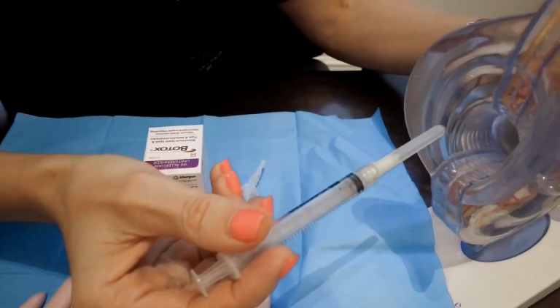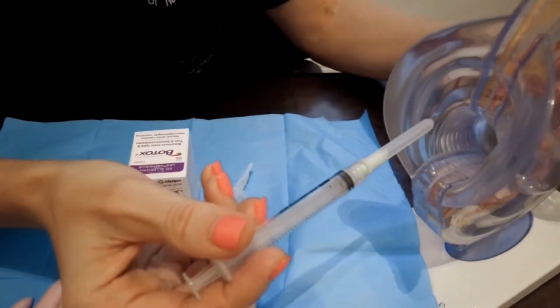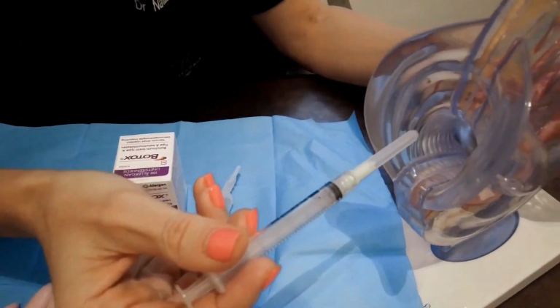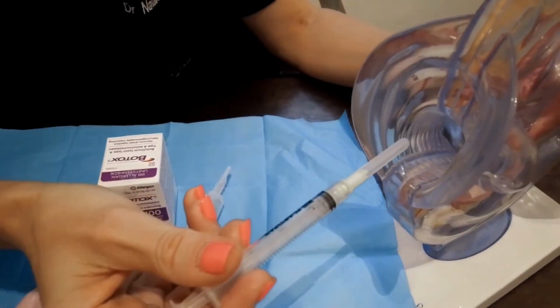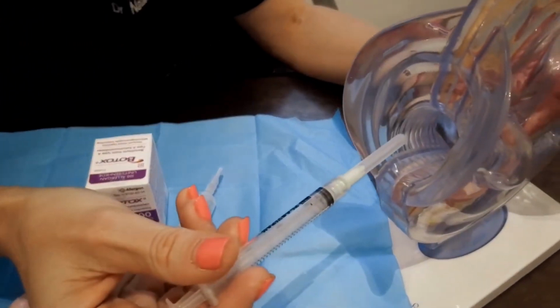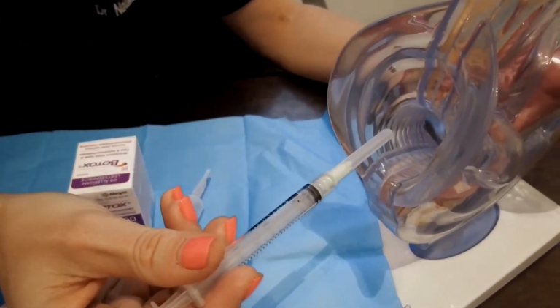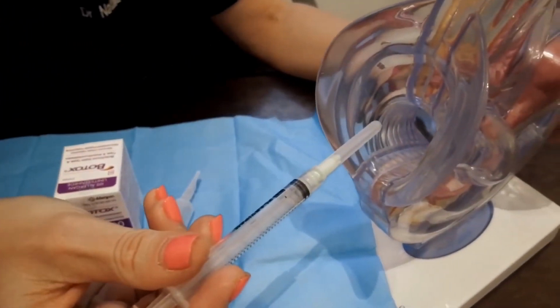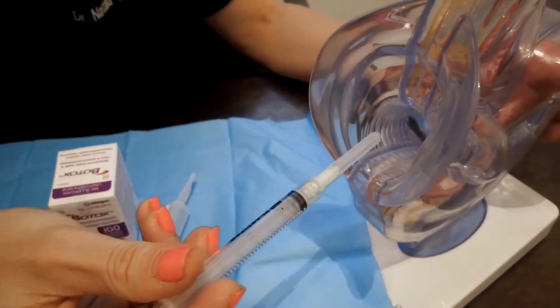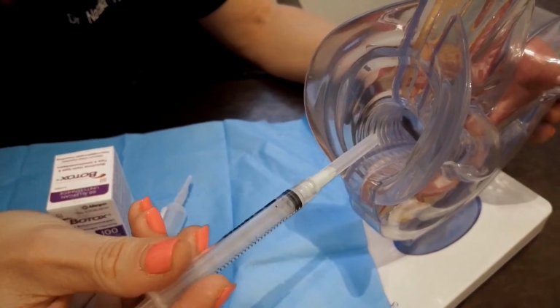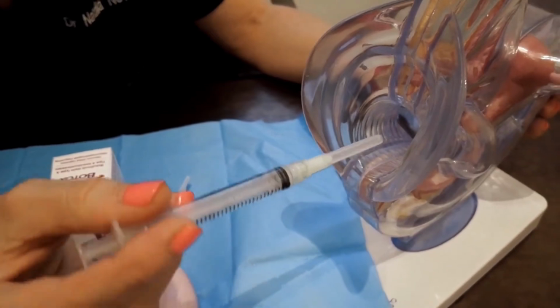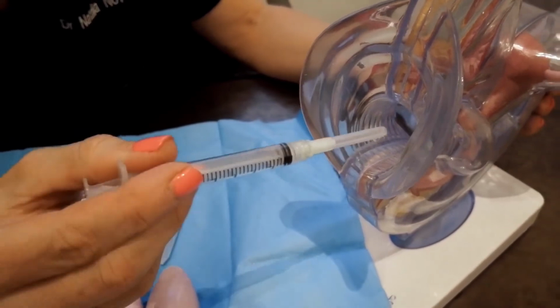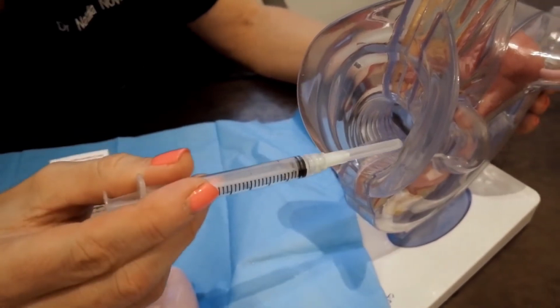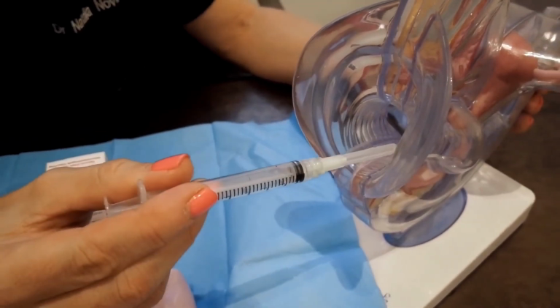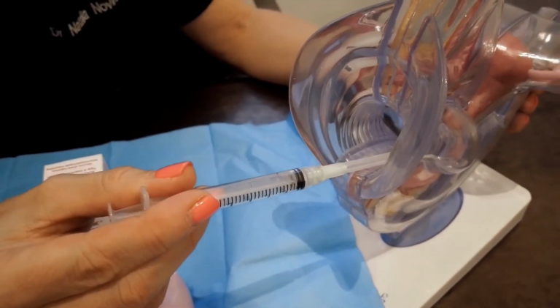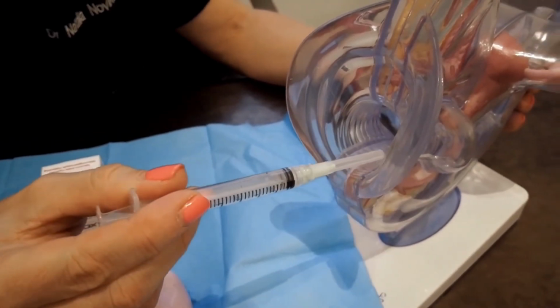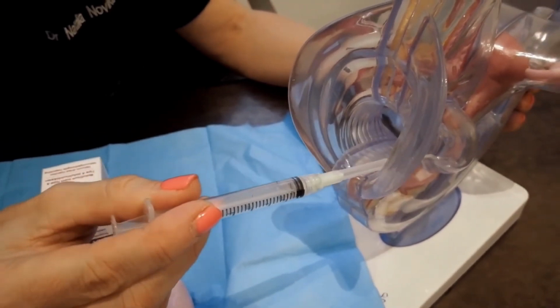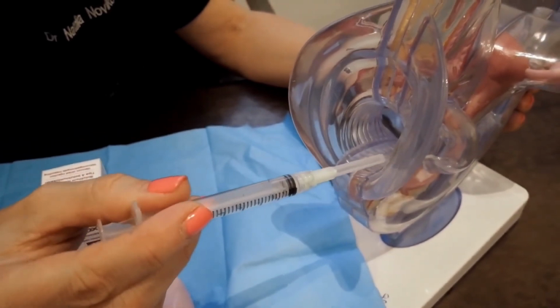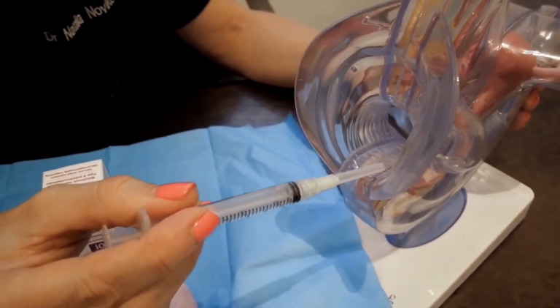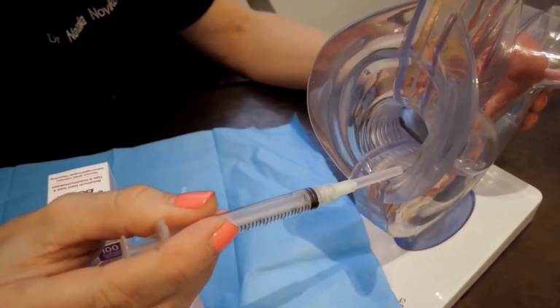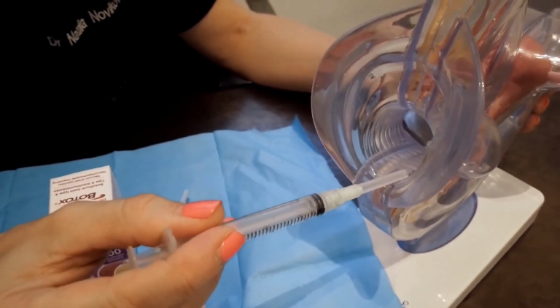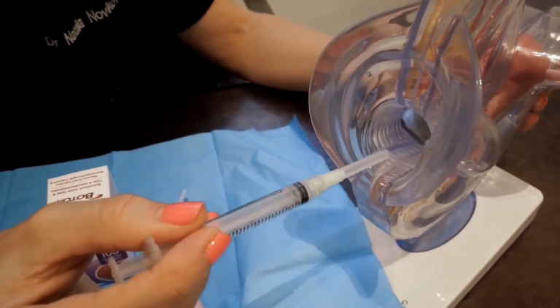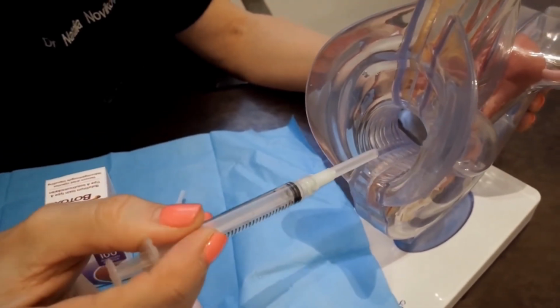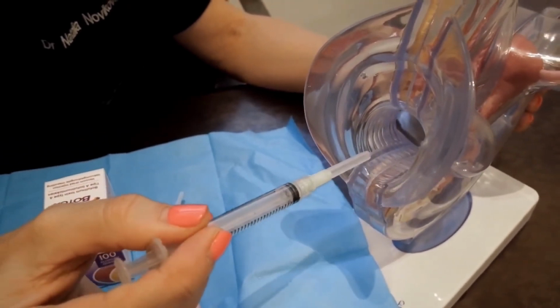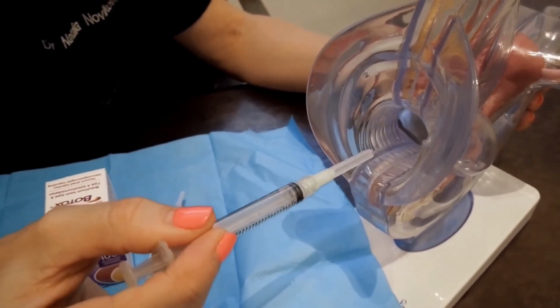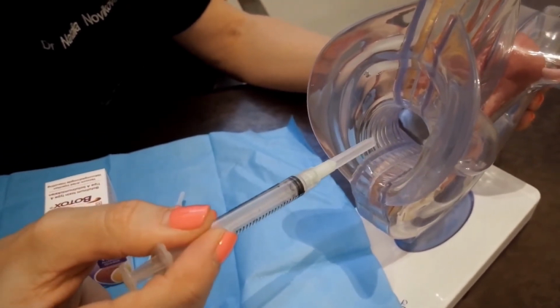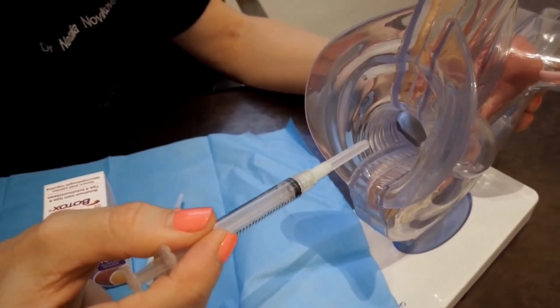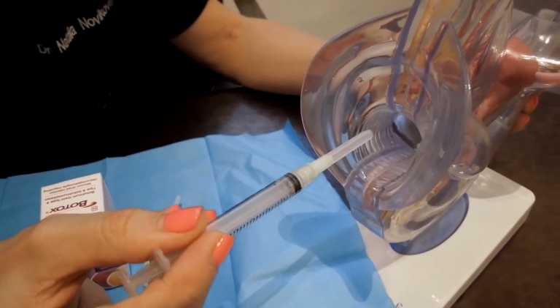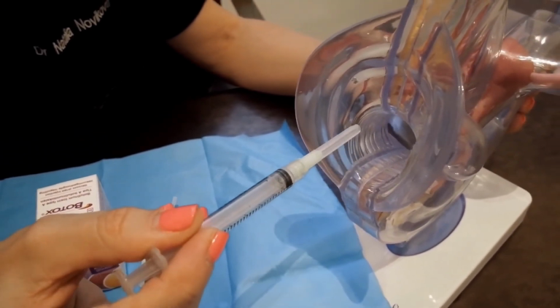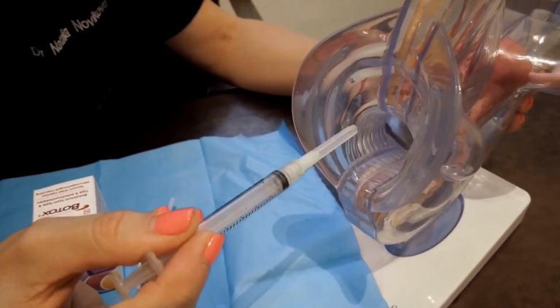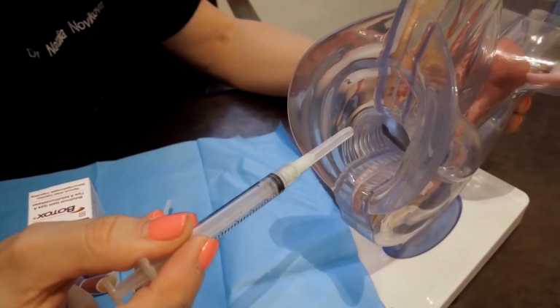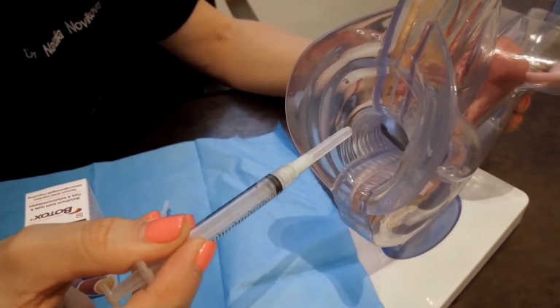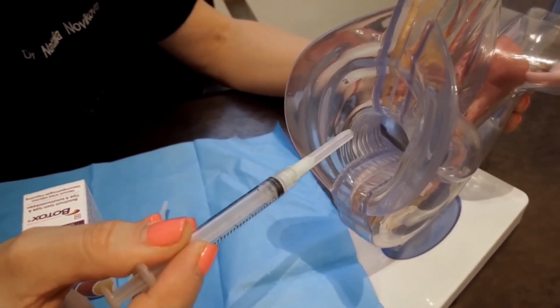Generally it's six injections, at three, four, five and seven, eight, nine o'clock positions.